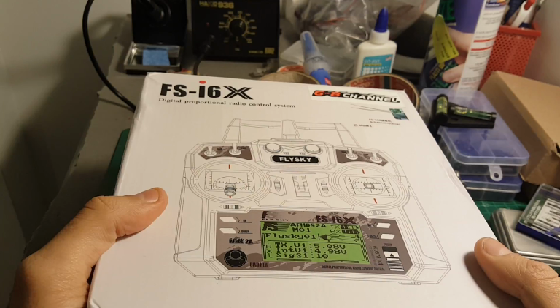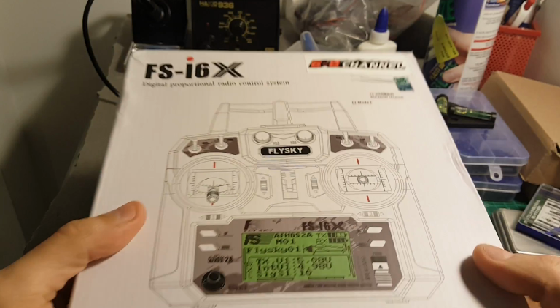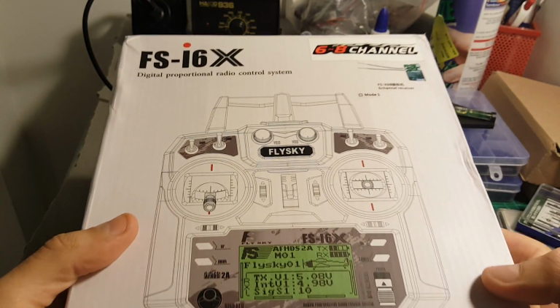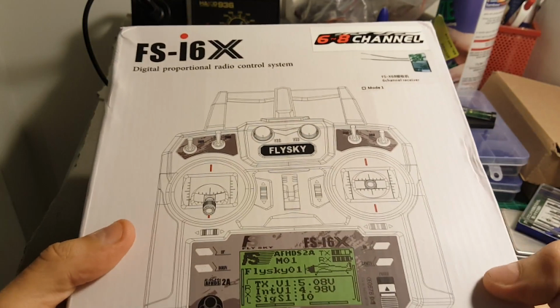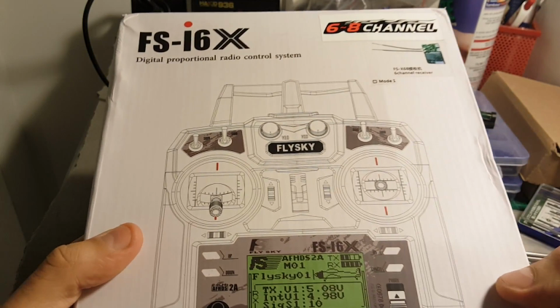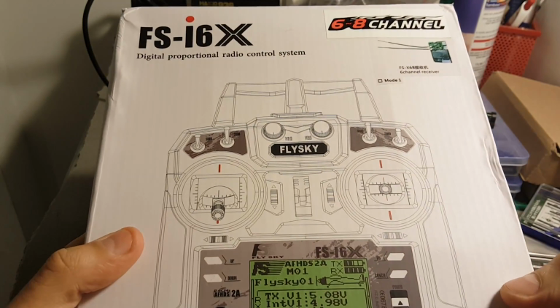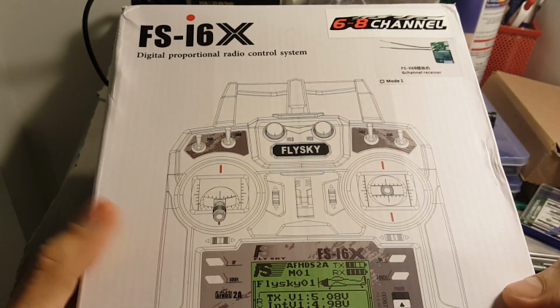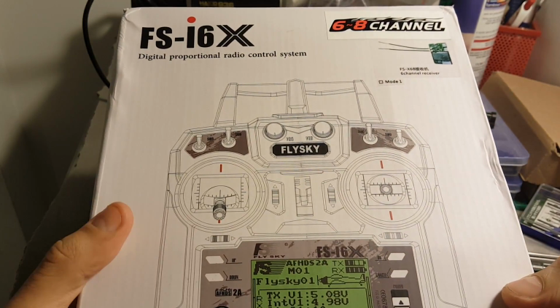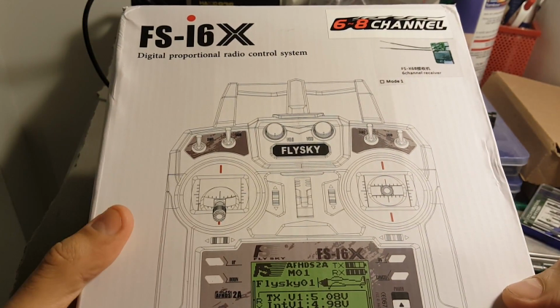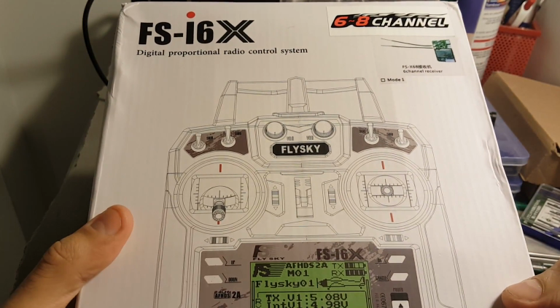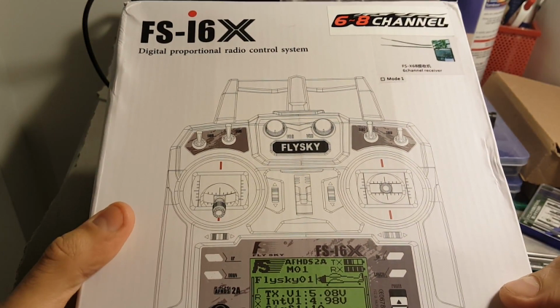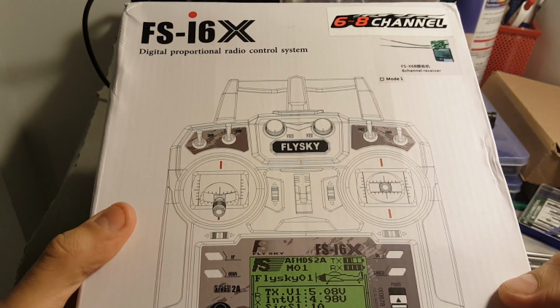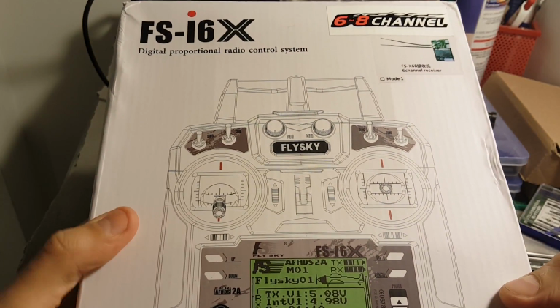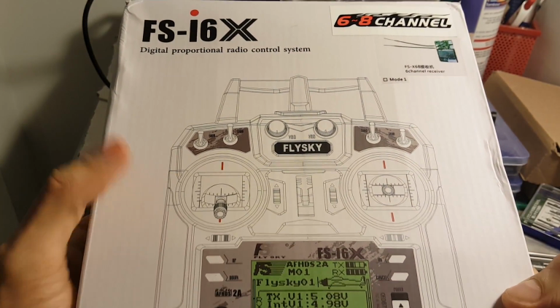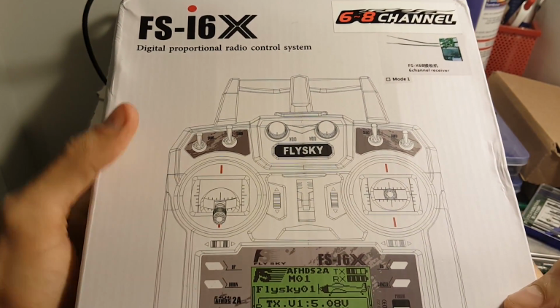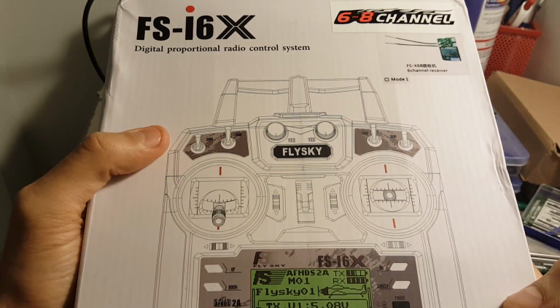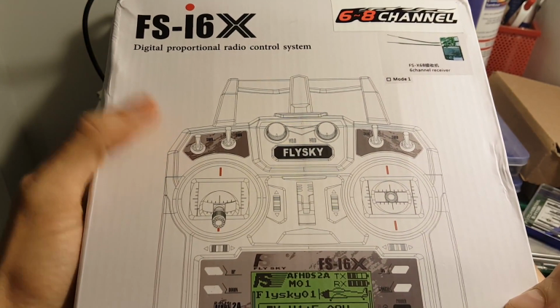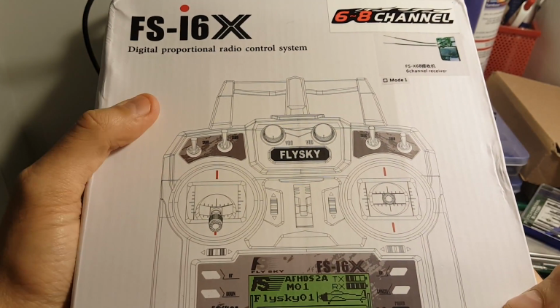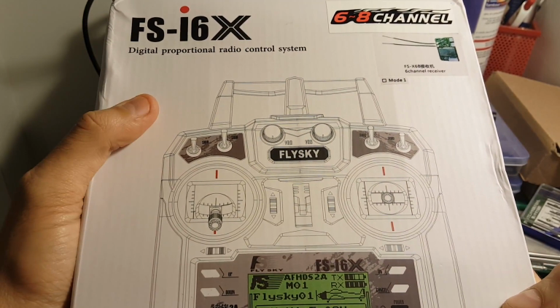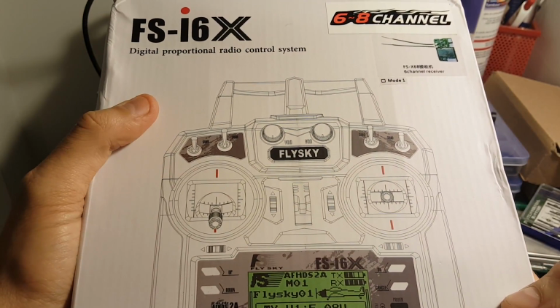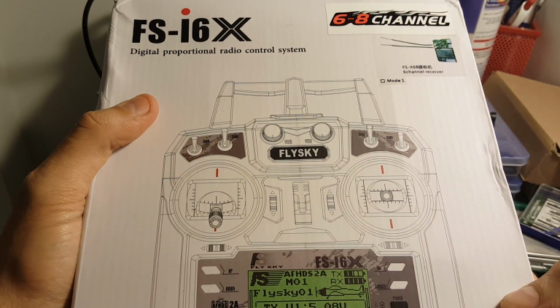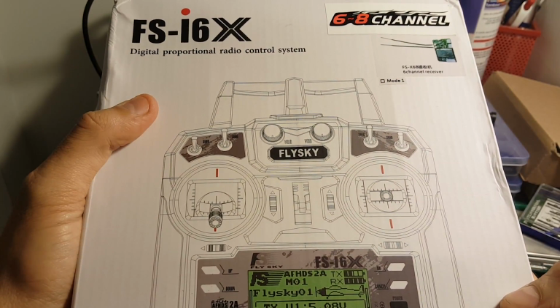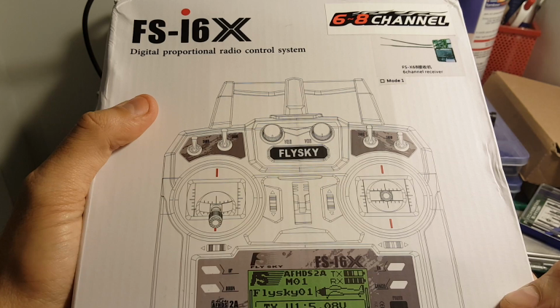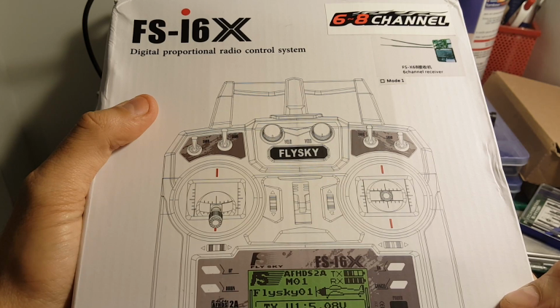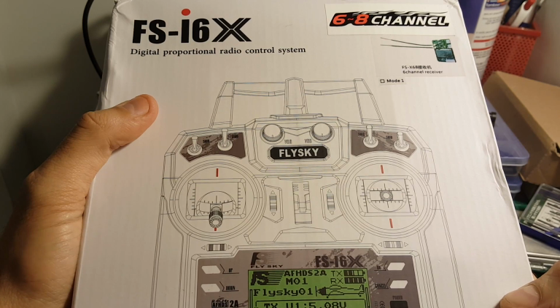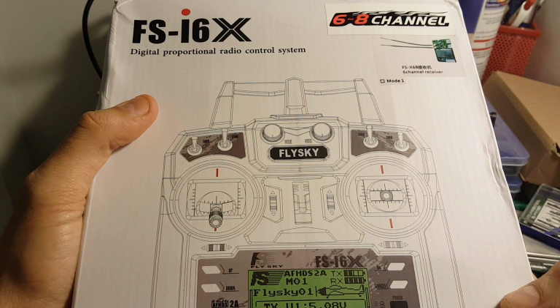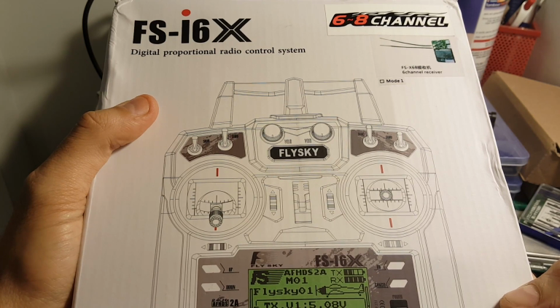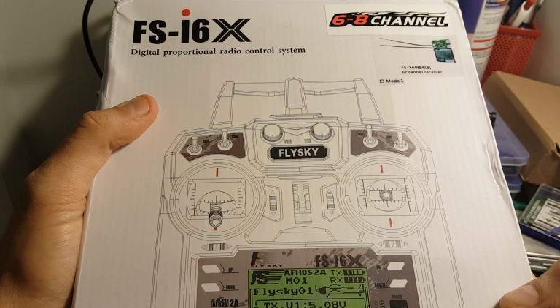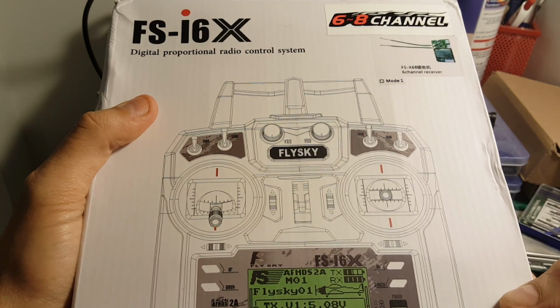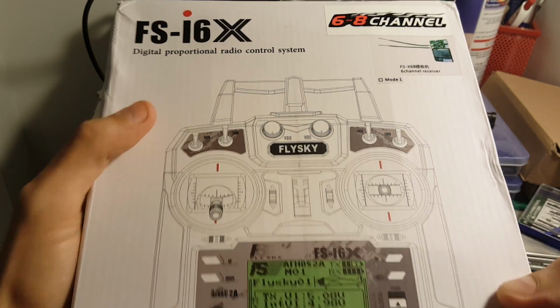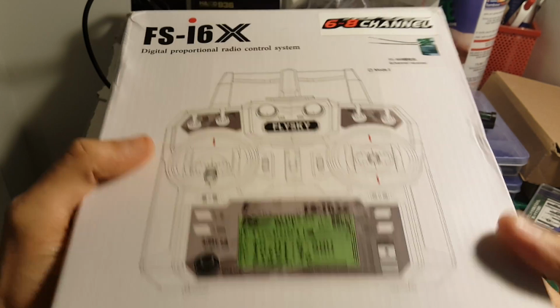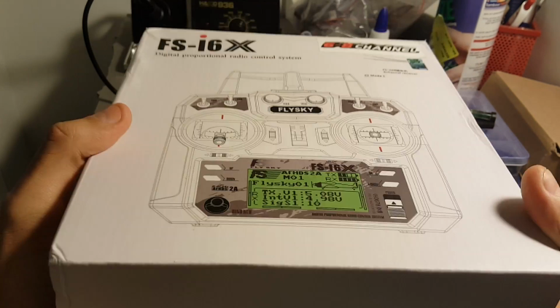Hi guys, today I'm going to do an unboxing video and review of the Flysky FS-i6X control system.